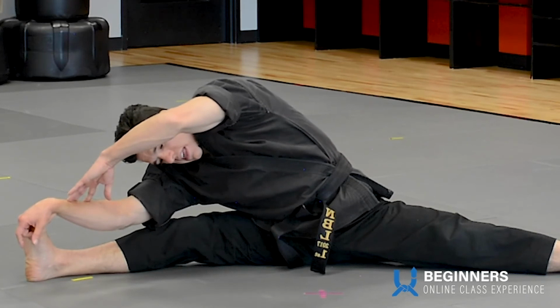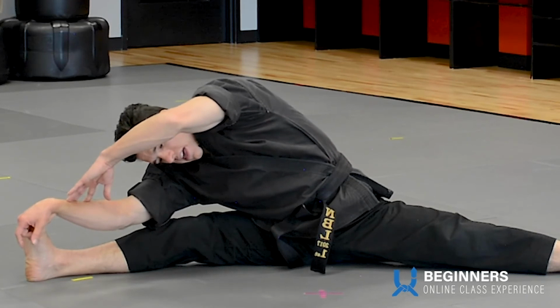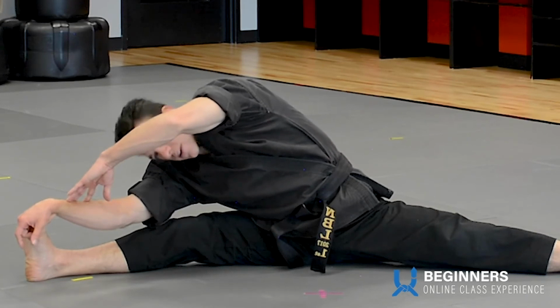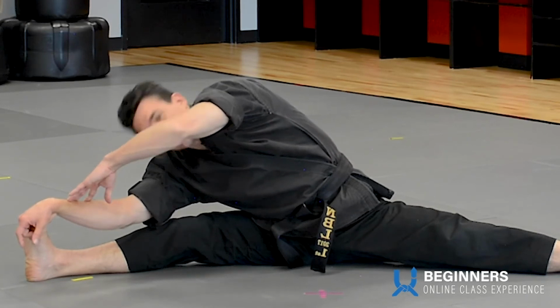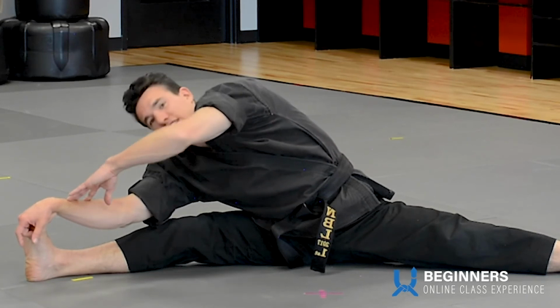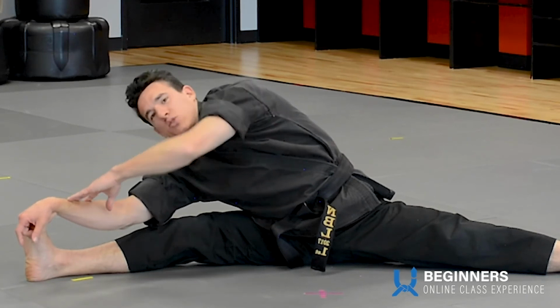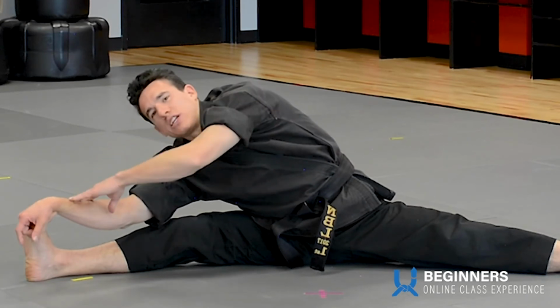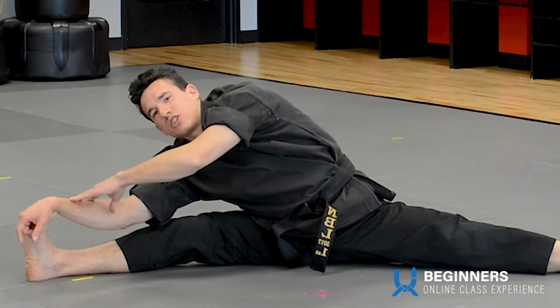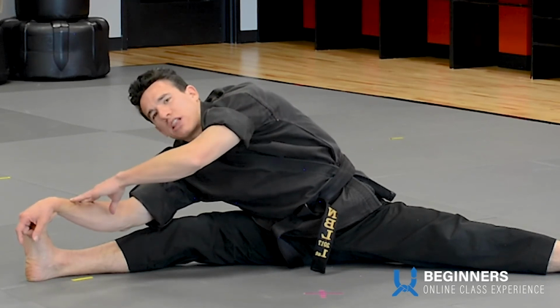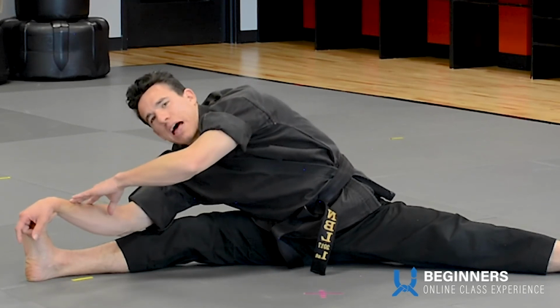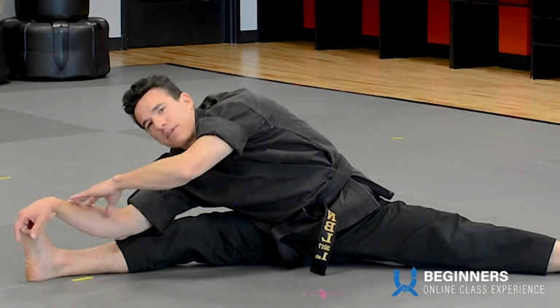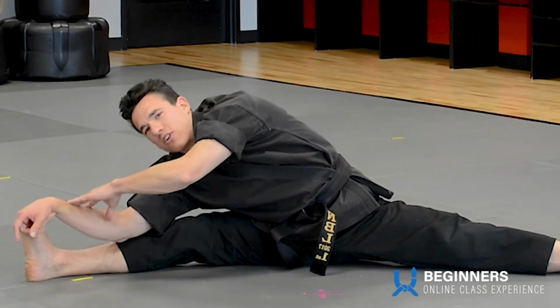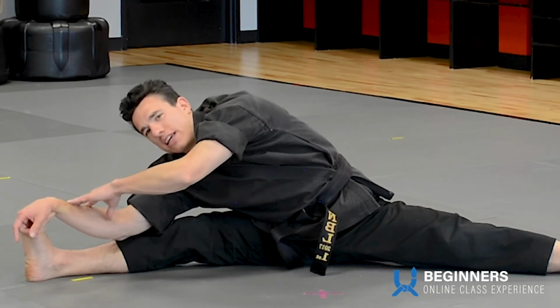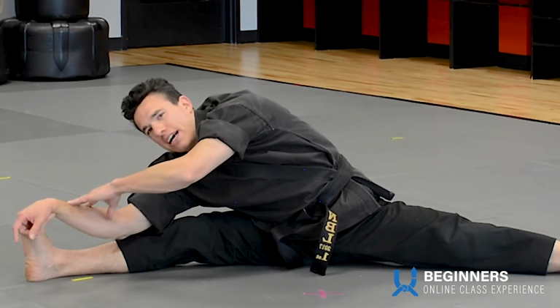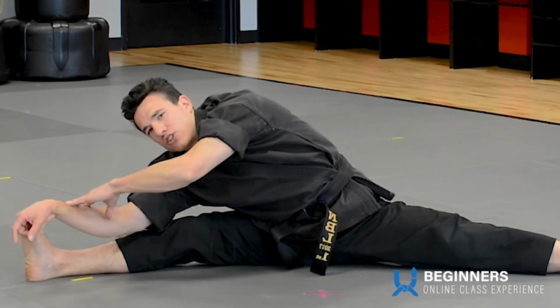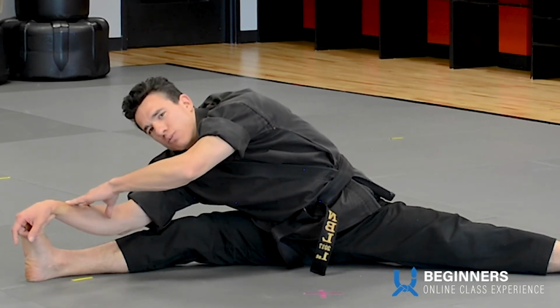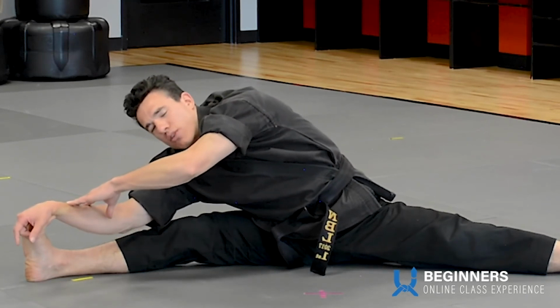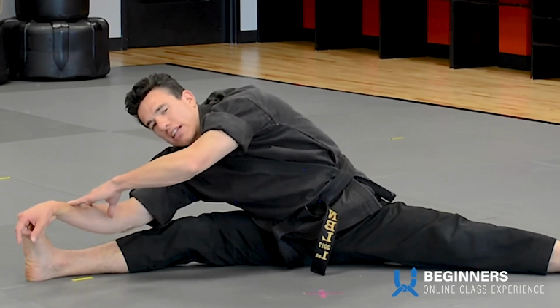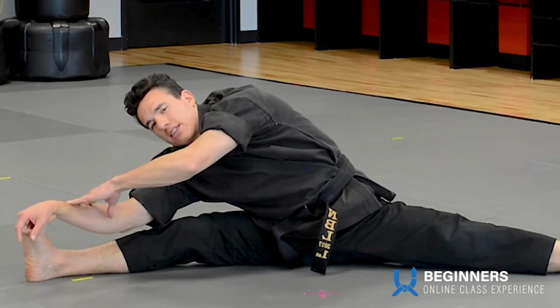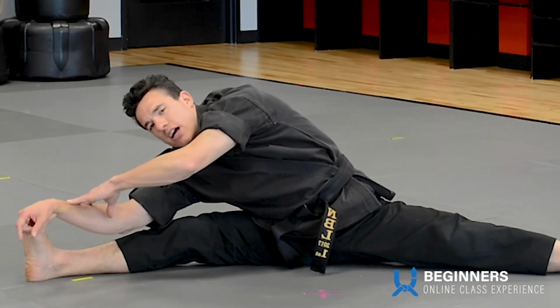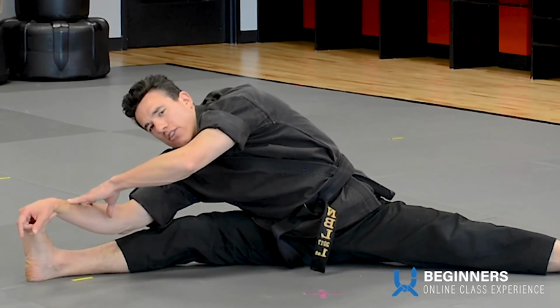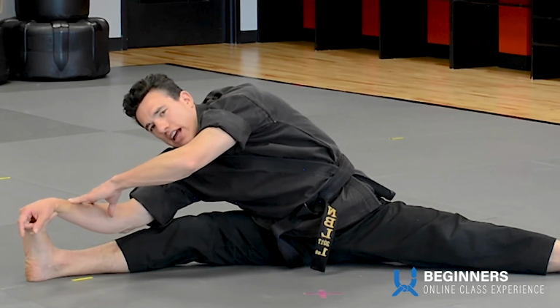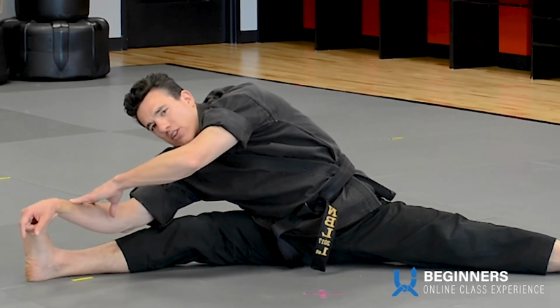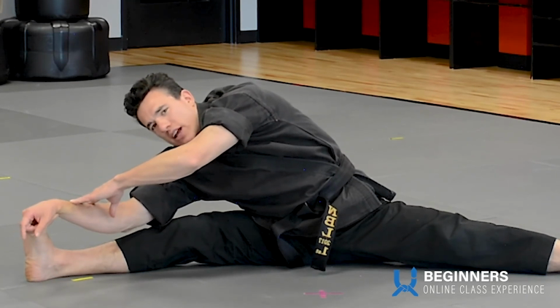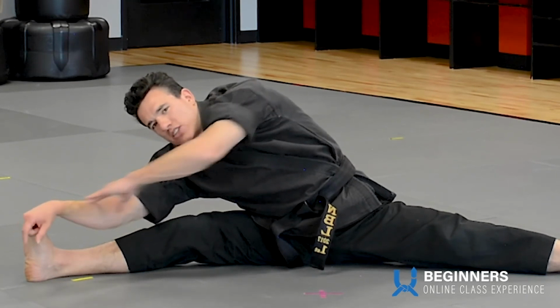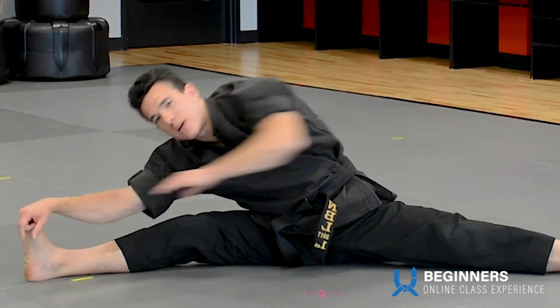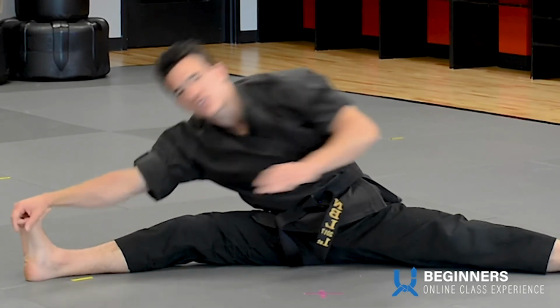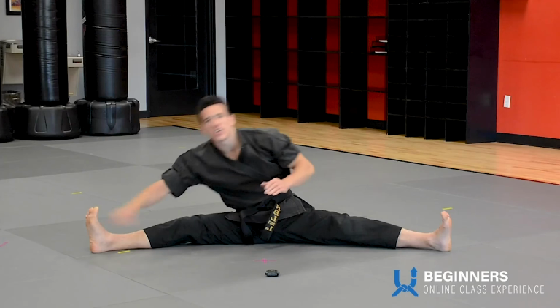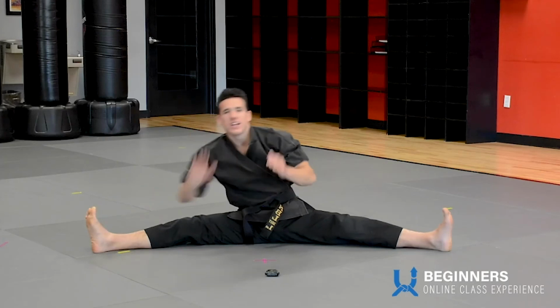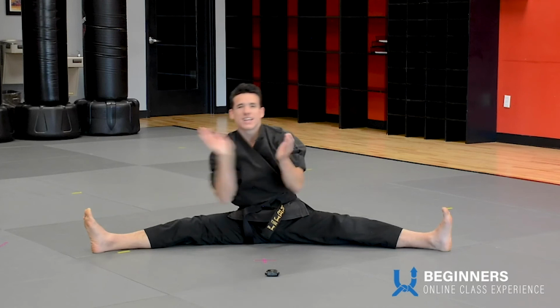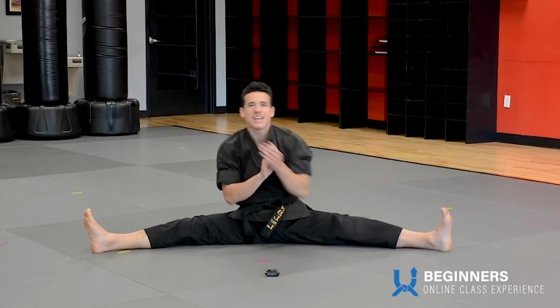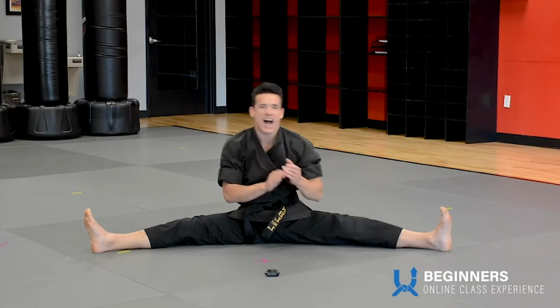And when I say switch, clap, yell kia, shoot both hands to the other leg. Ready, switch, kia.